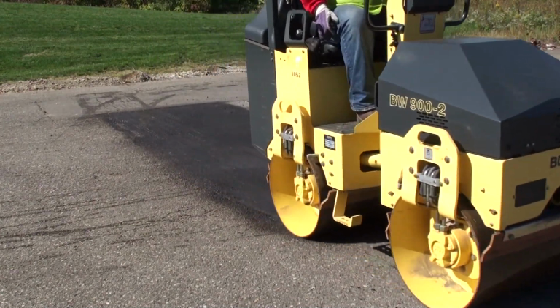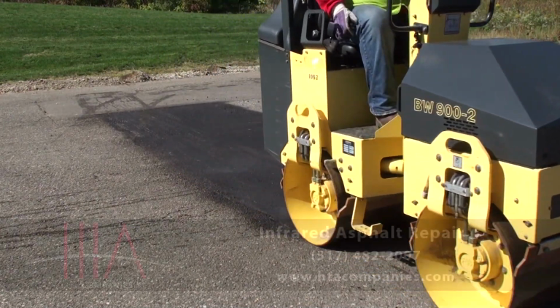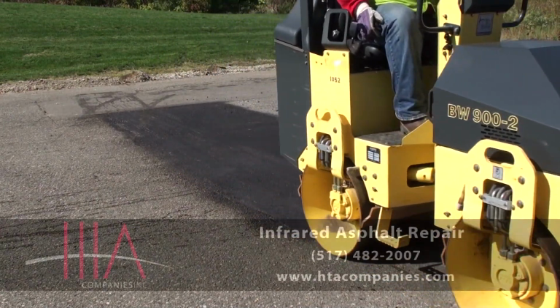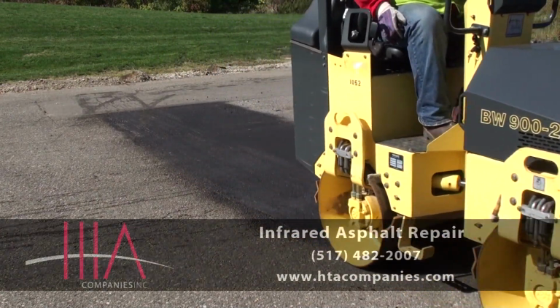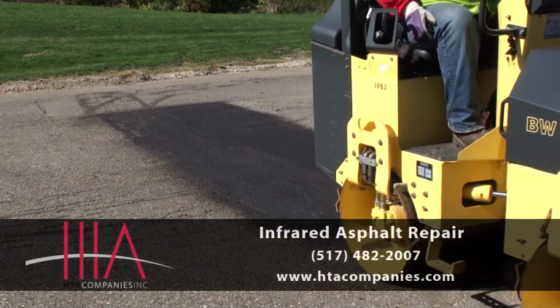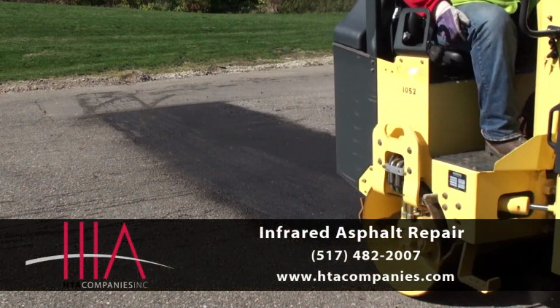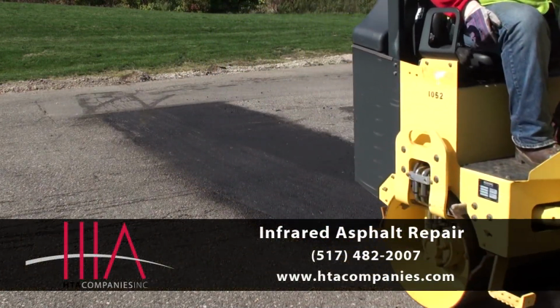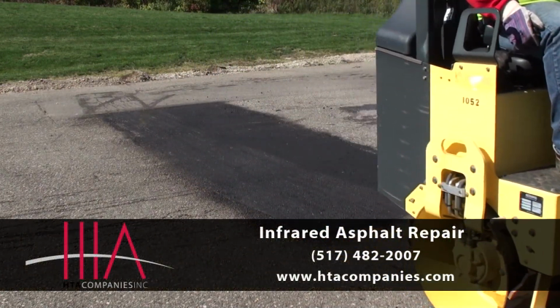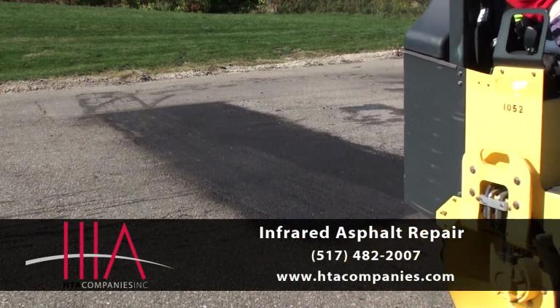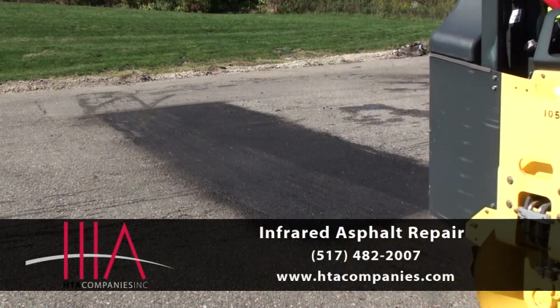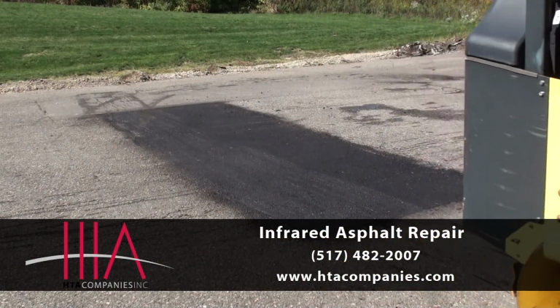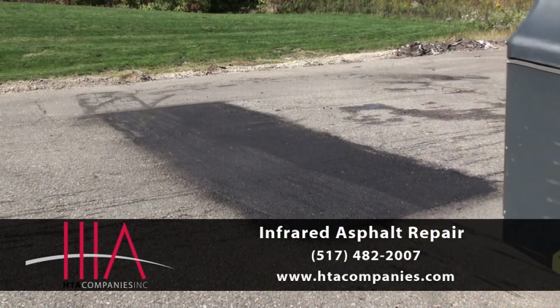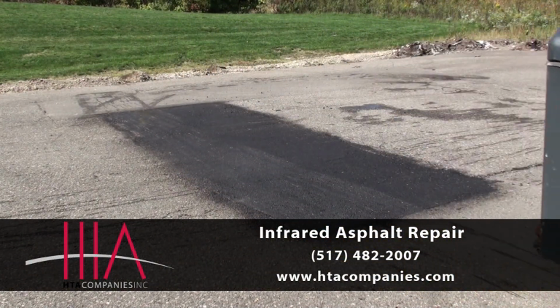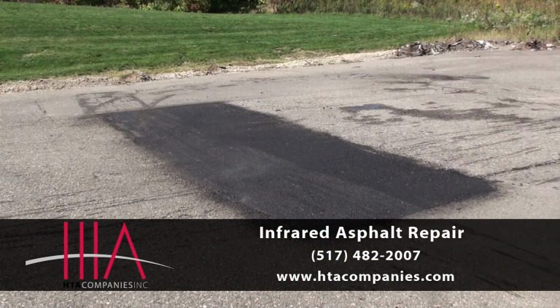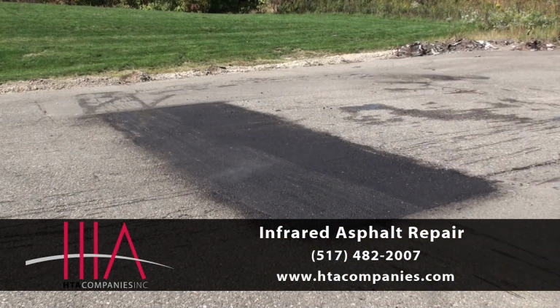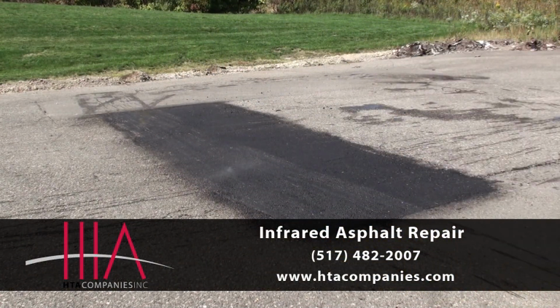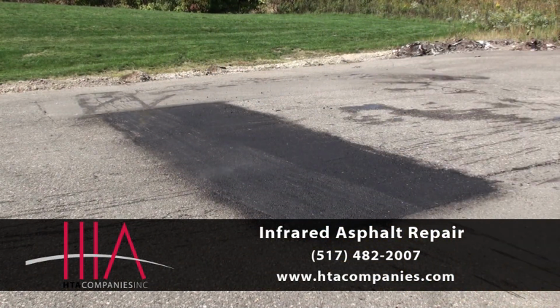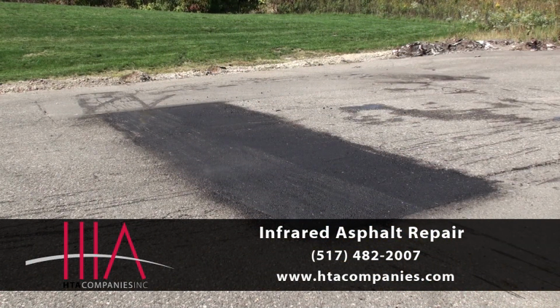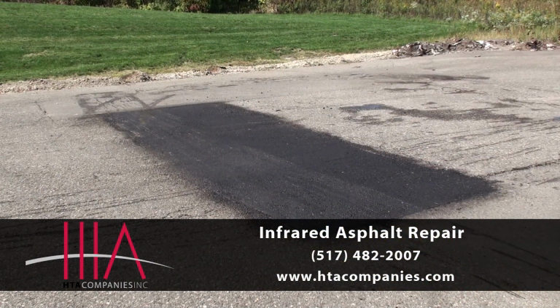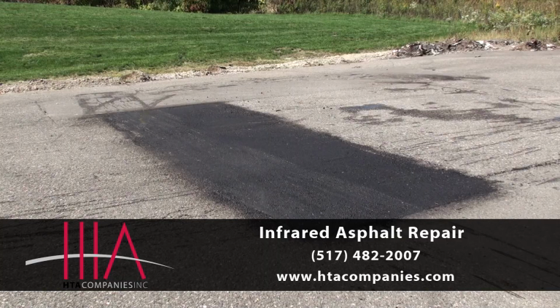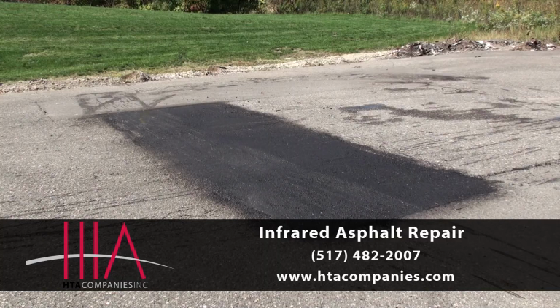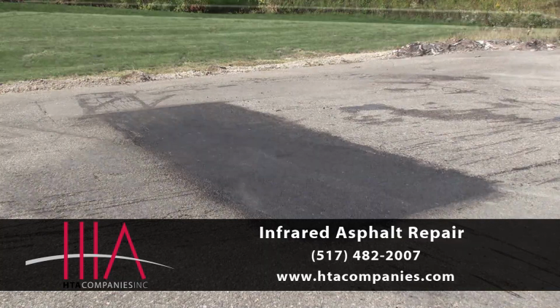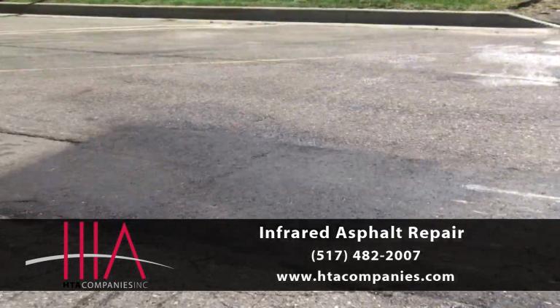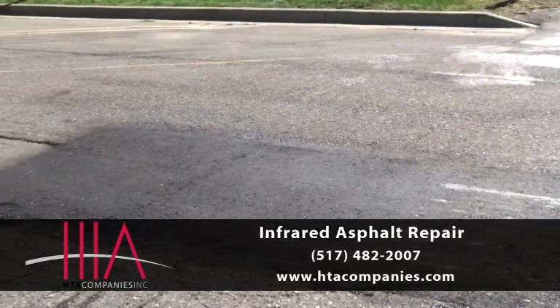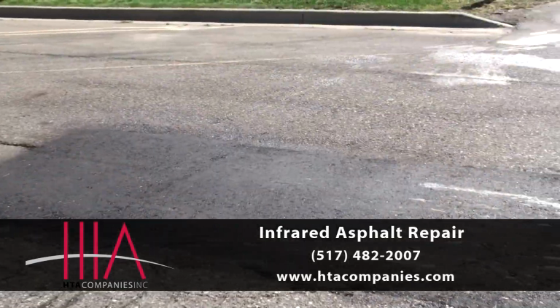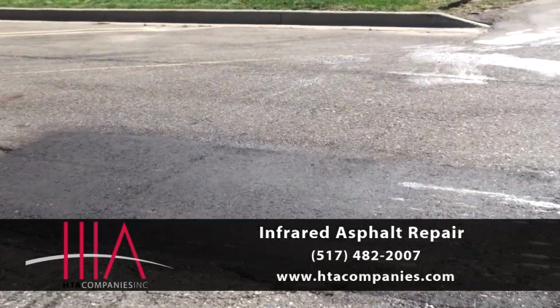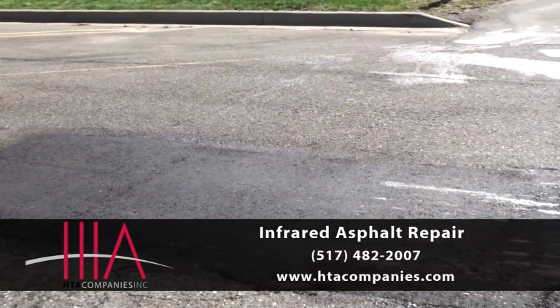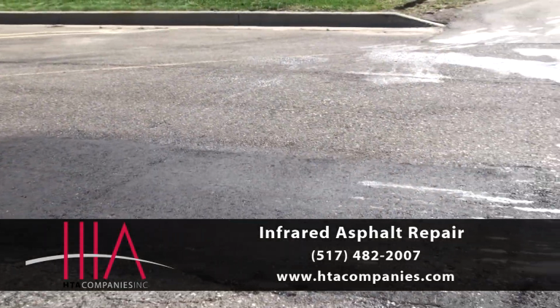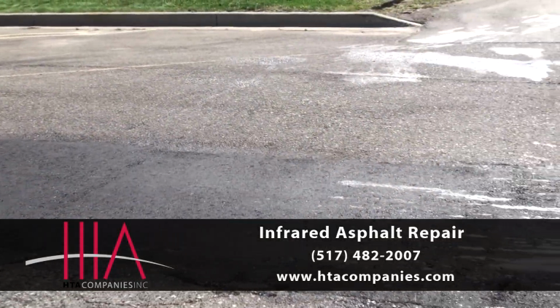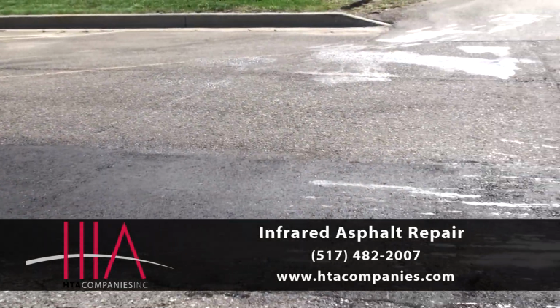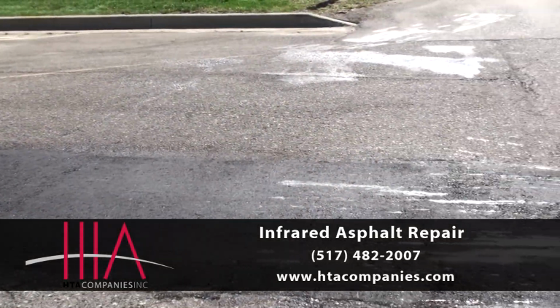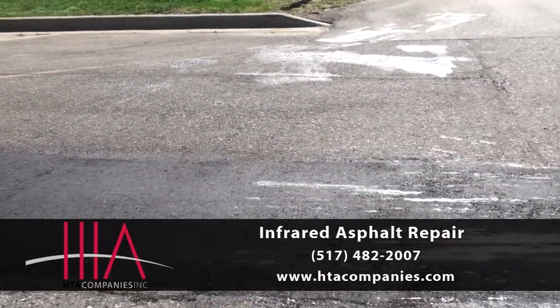Give us a call and one of our highly trained staff will be glad to give you more information and provide a quote.